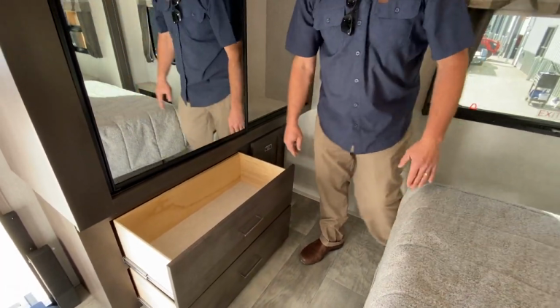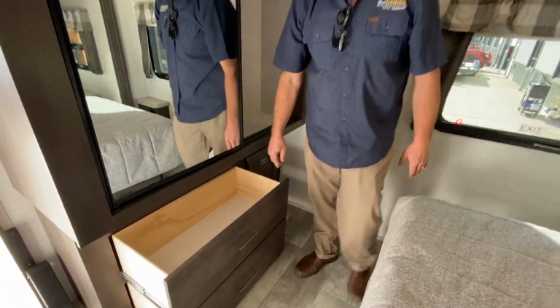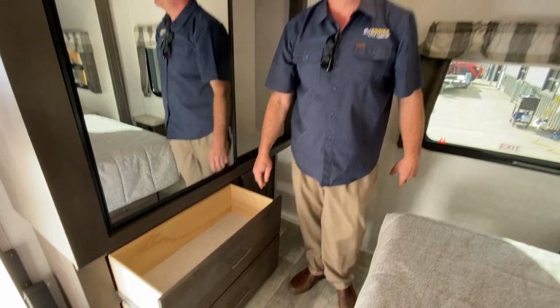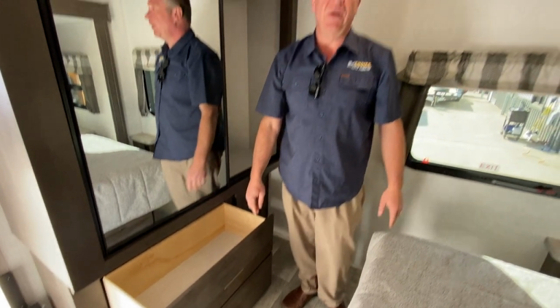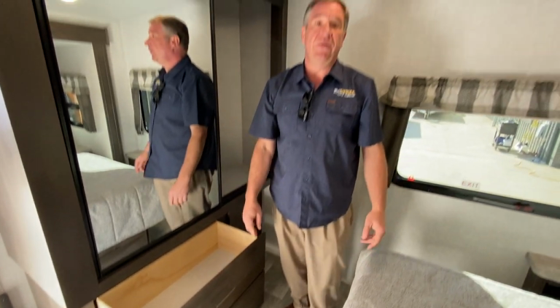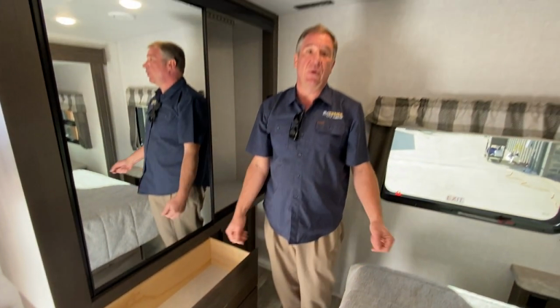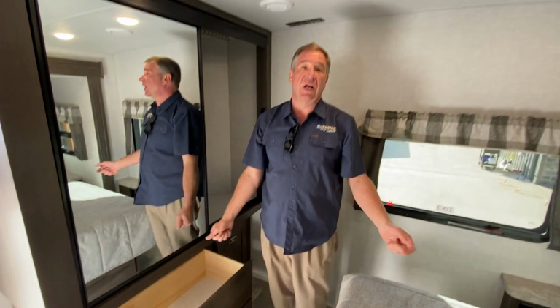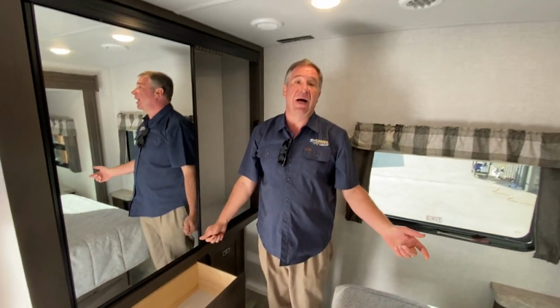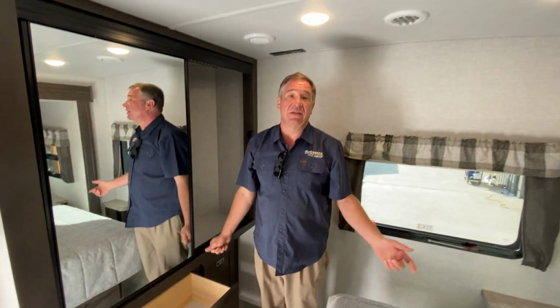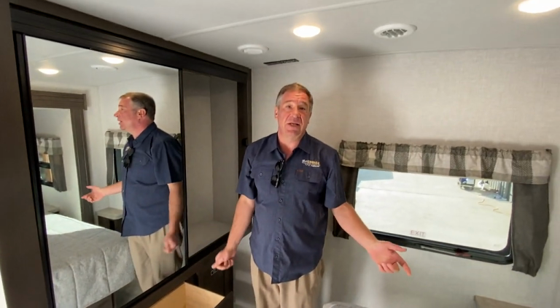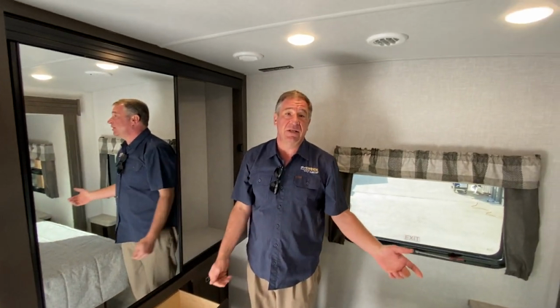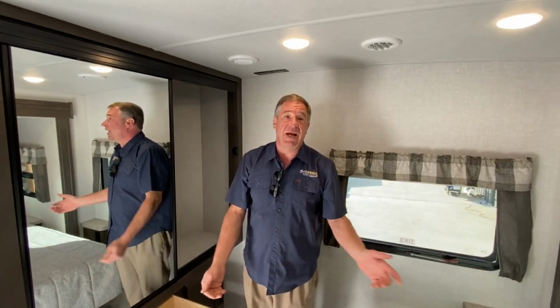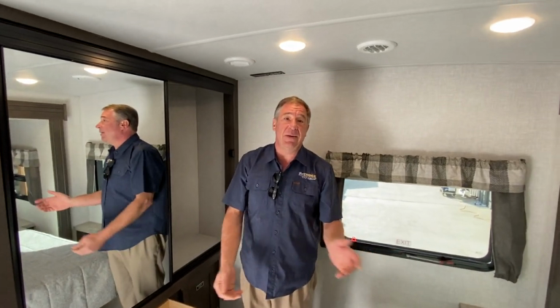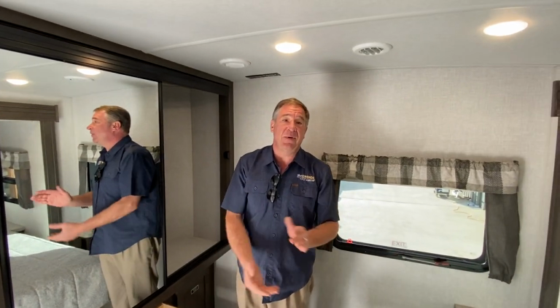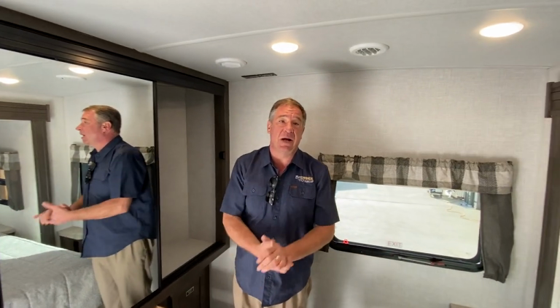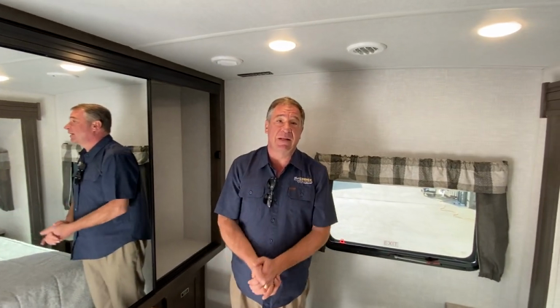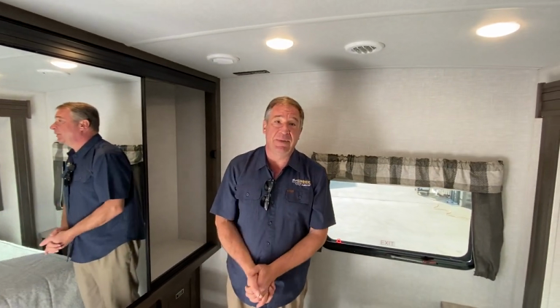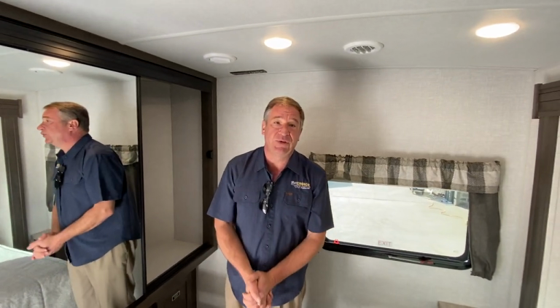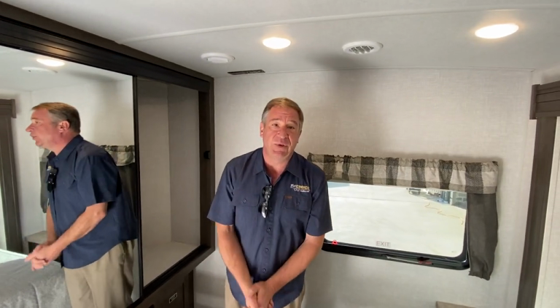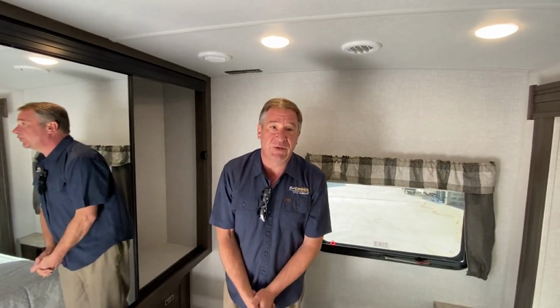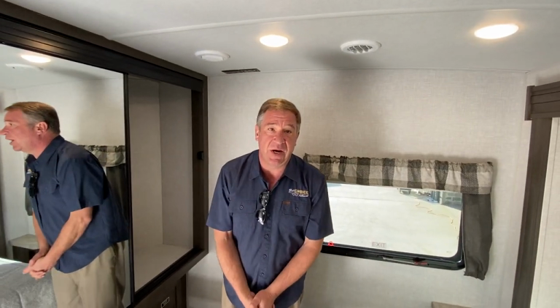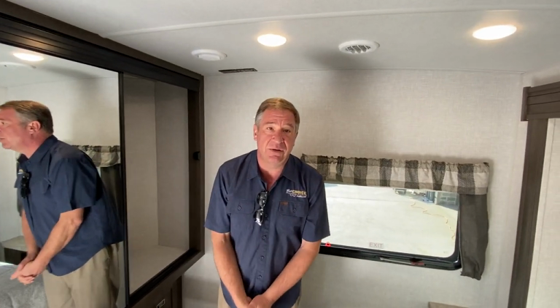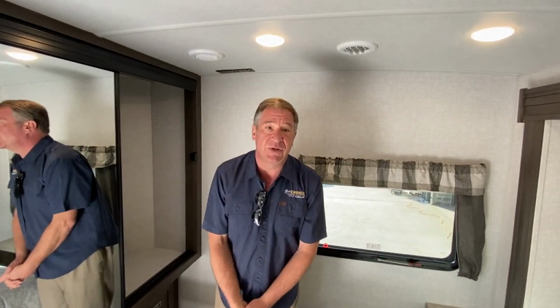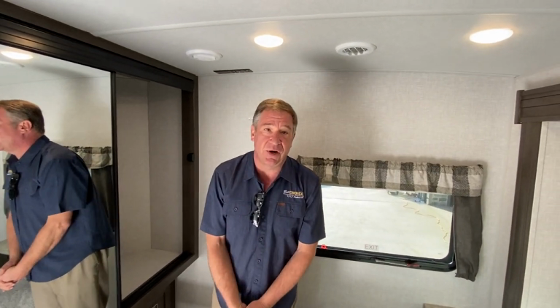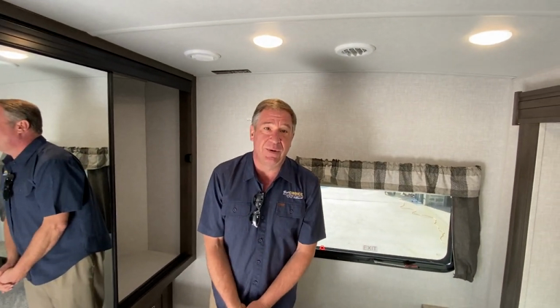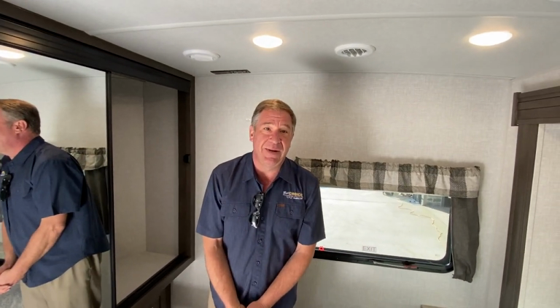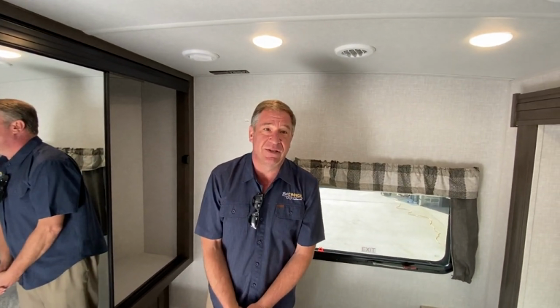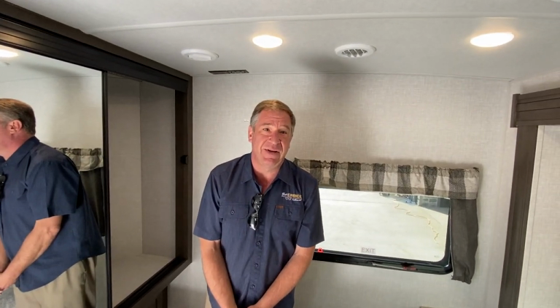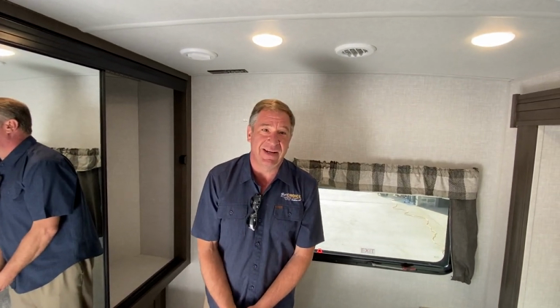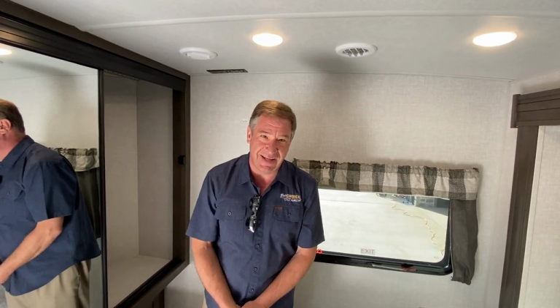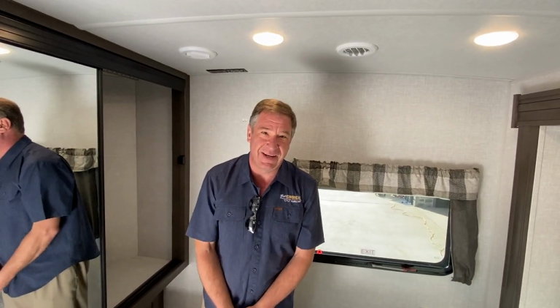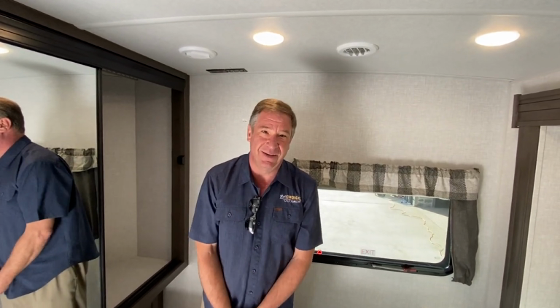Folks, if you want to come out and see this camper, come out to Best Choice Trailers in Irwin, Pennsylvania. Thank you.